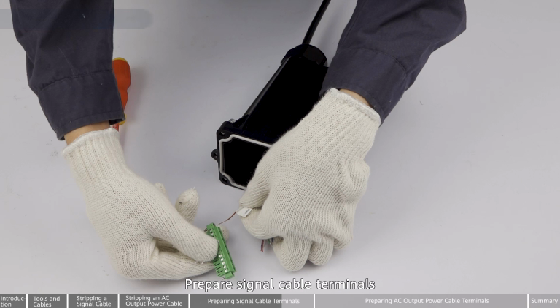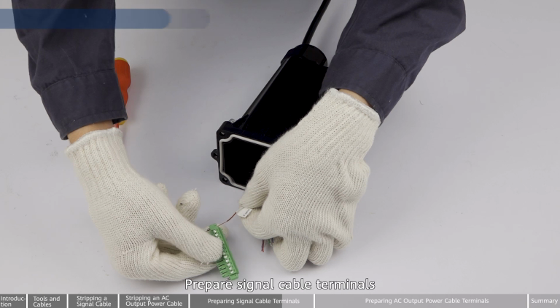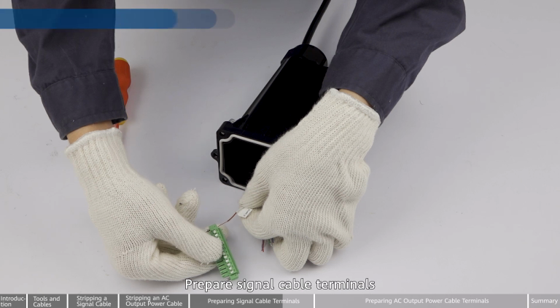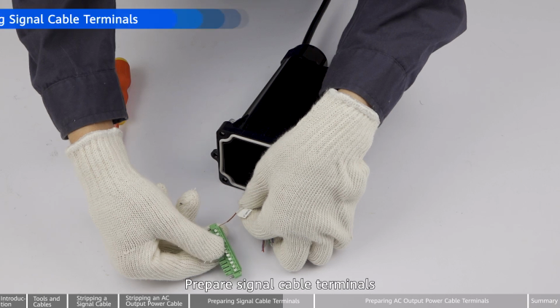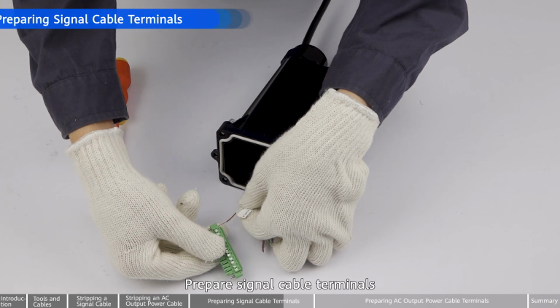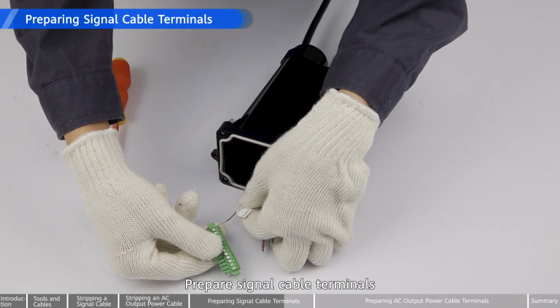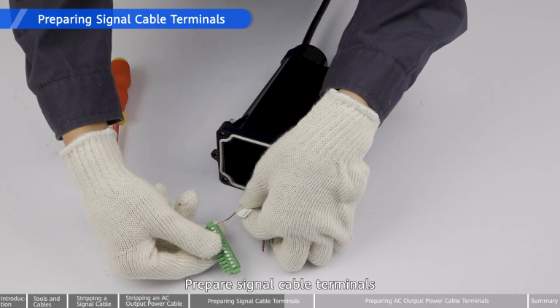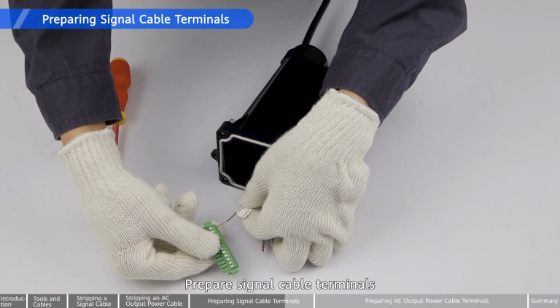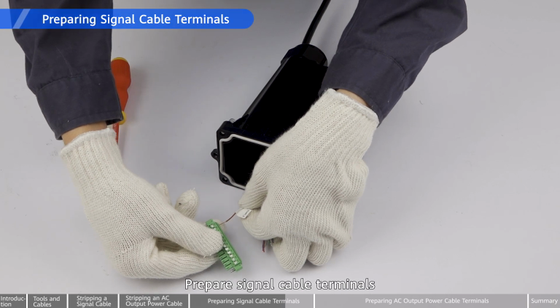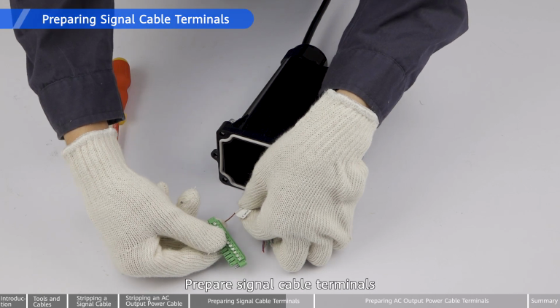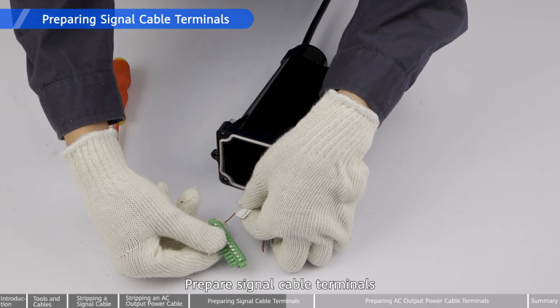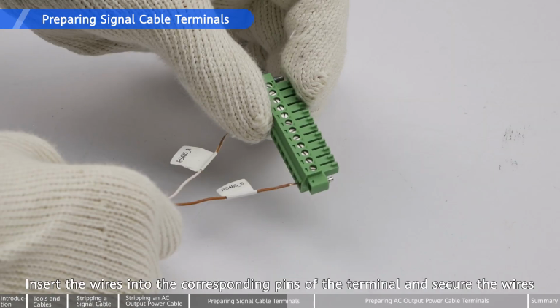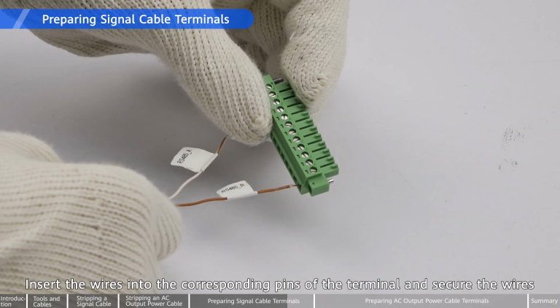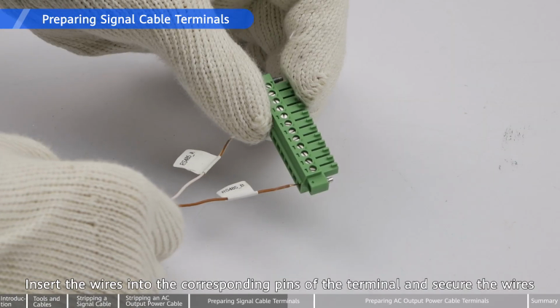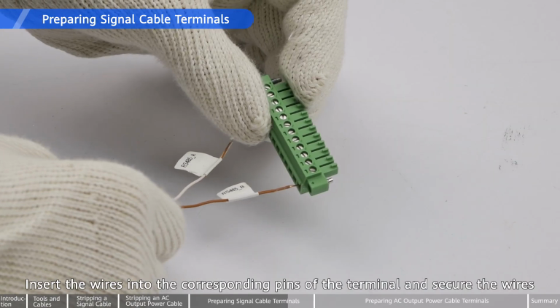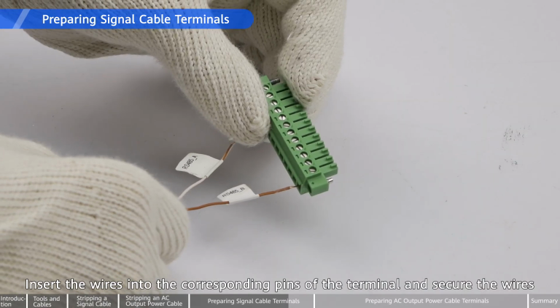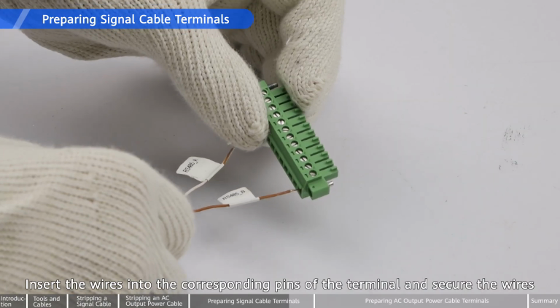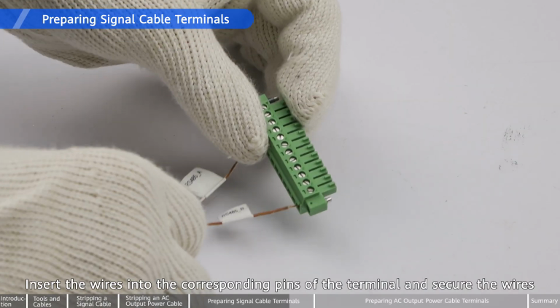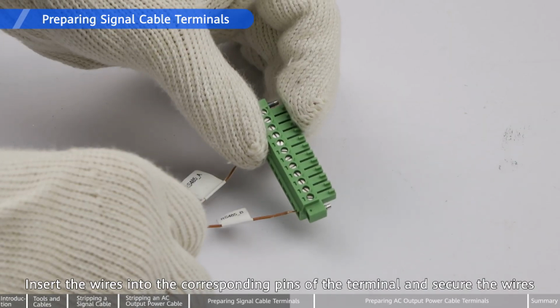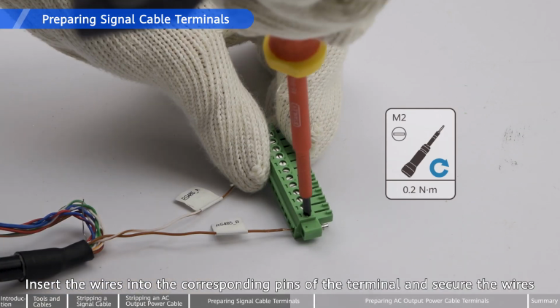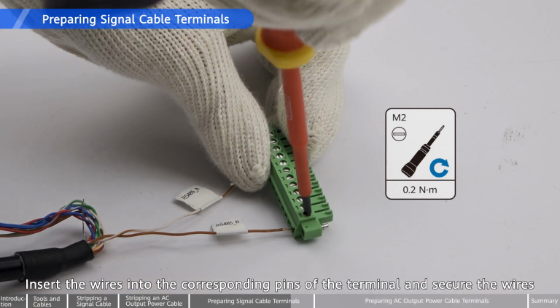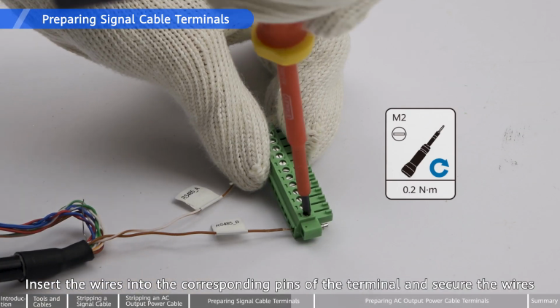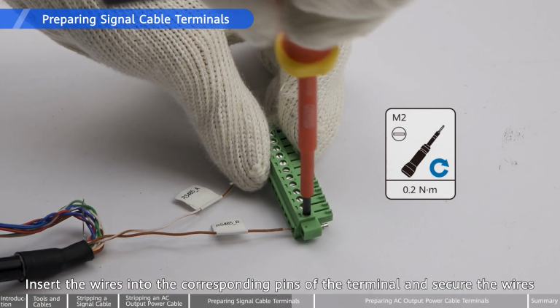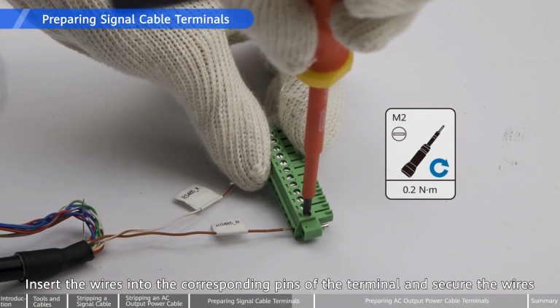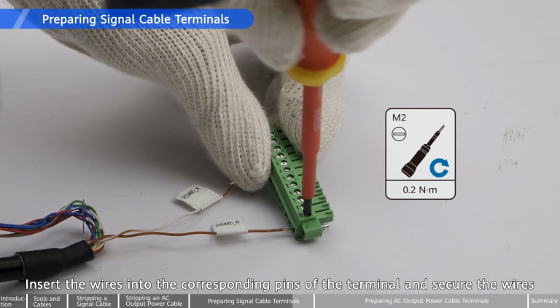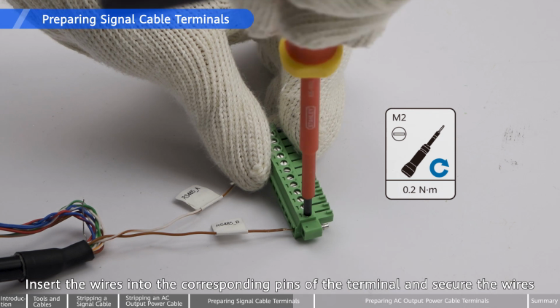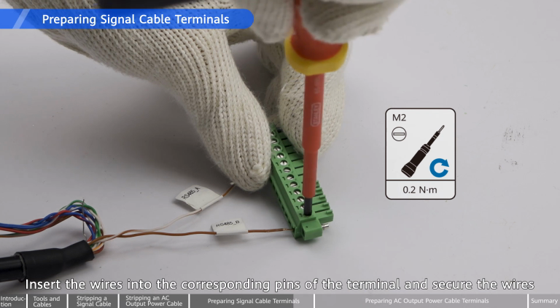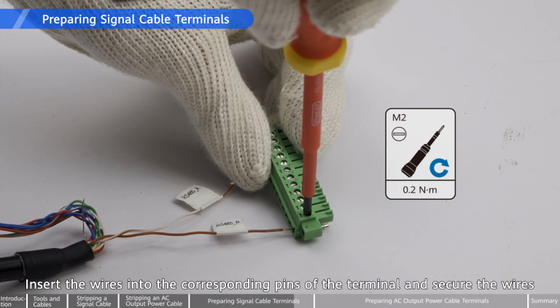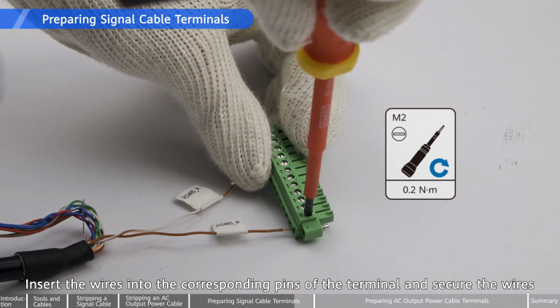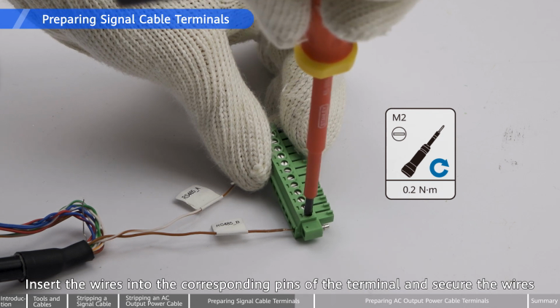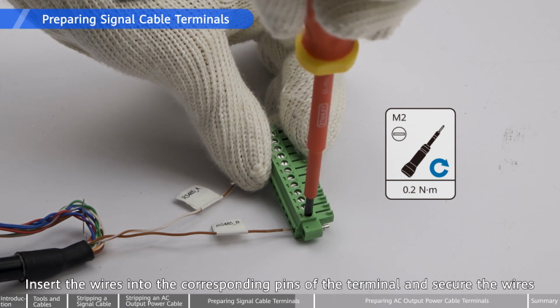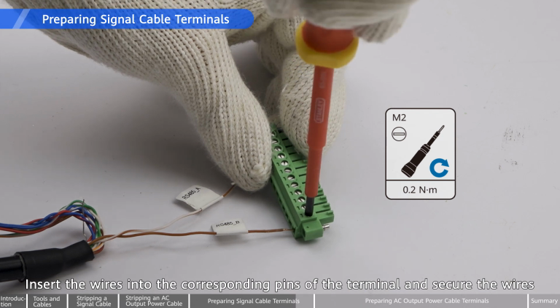Prepare signal cable terminals. Insert the wires into the corresponding pins of the terminal and secure the wires.